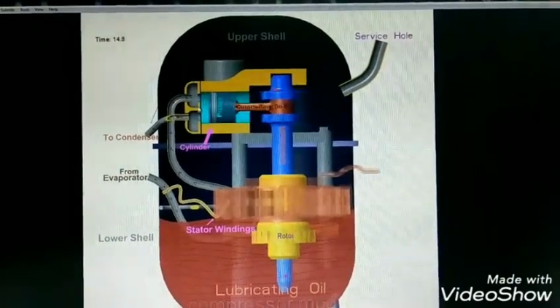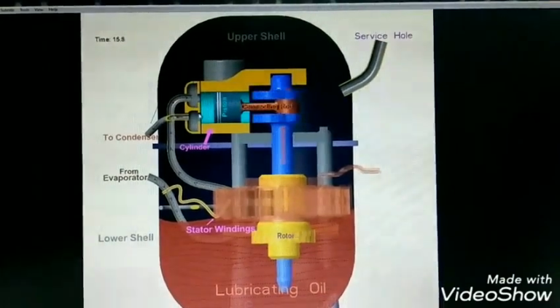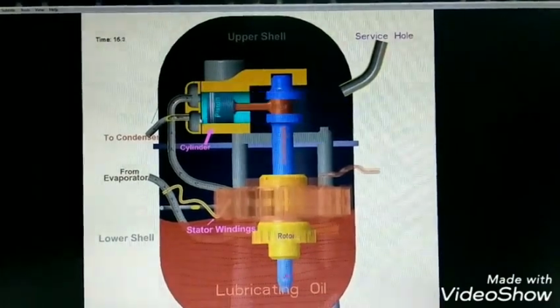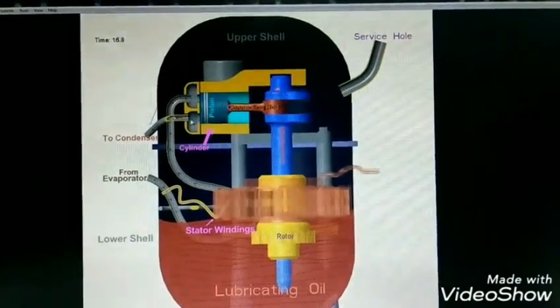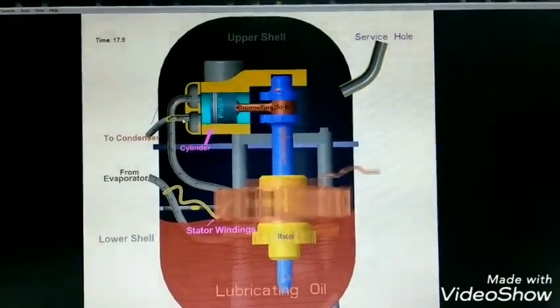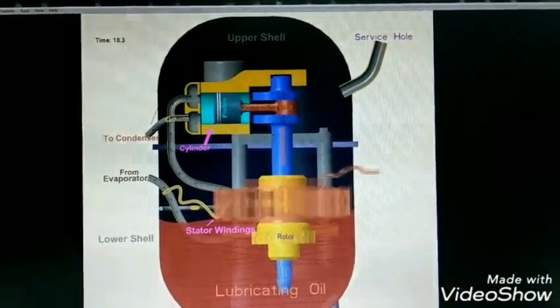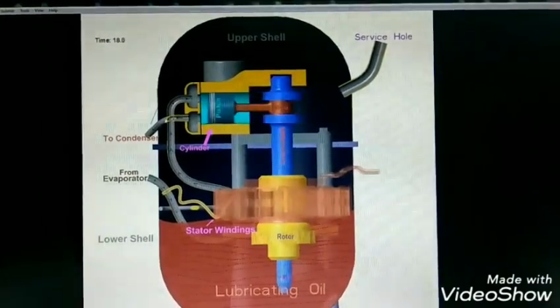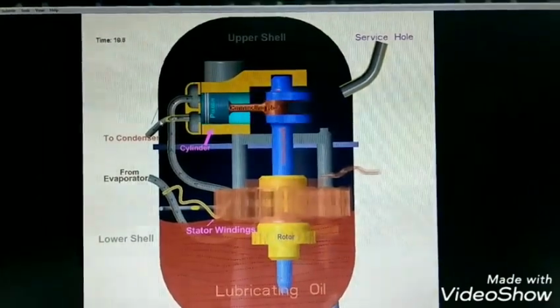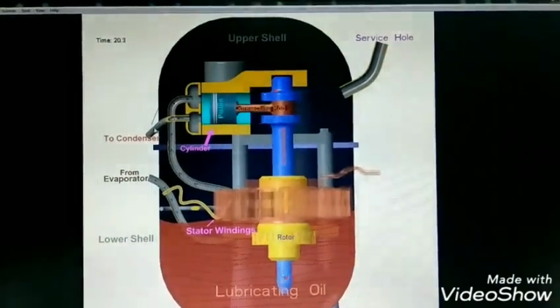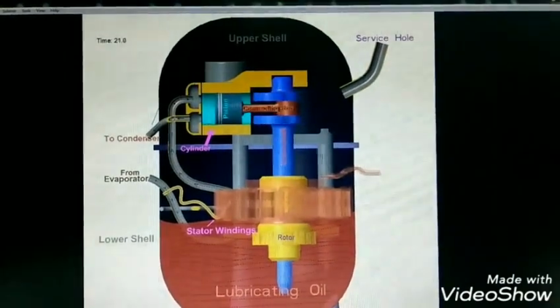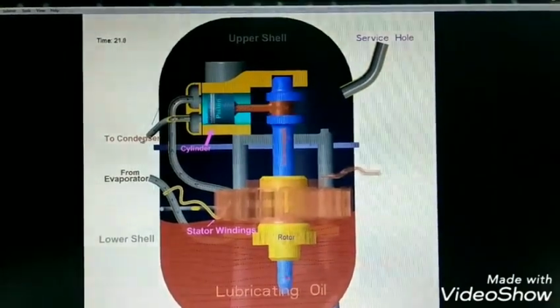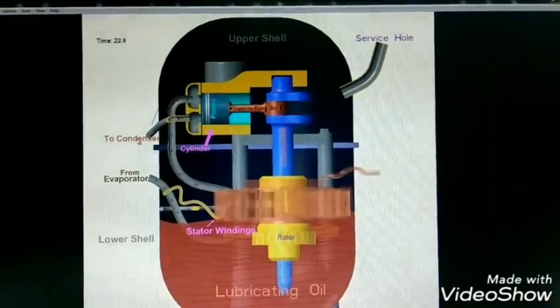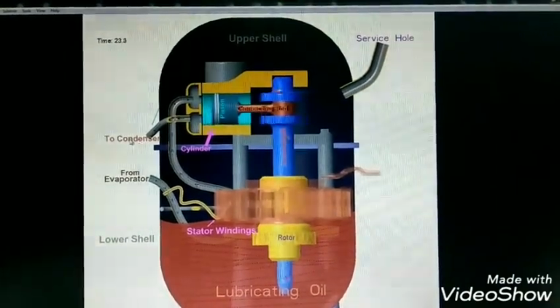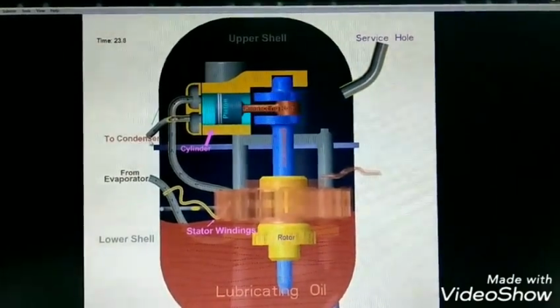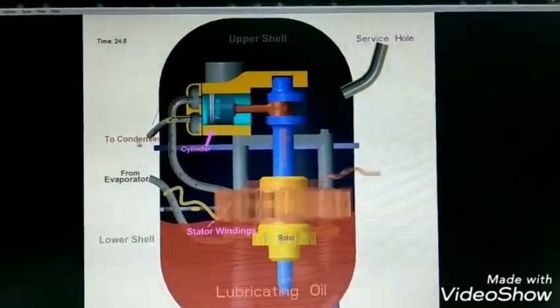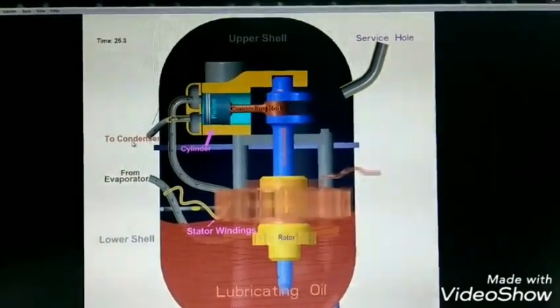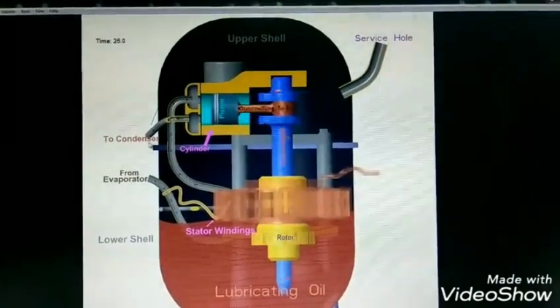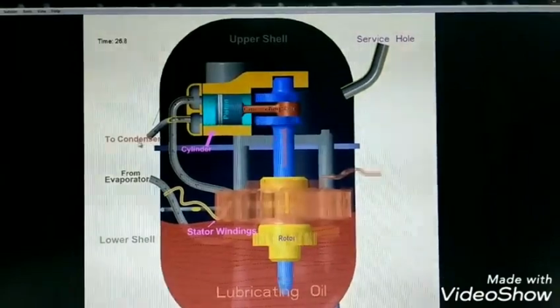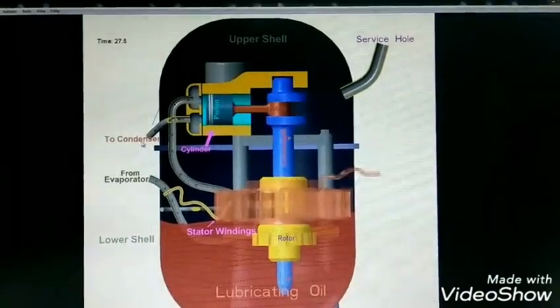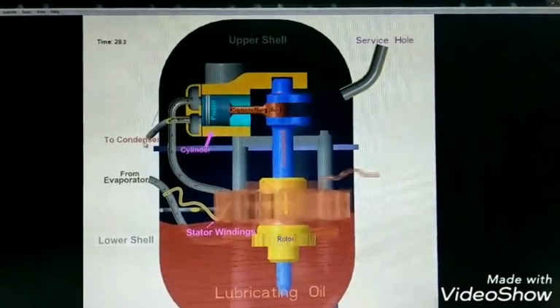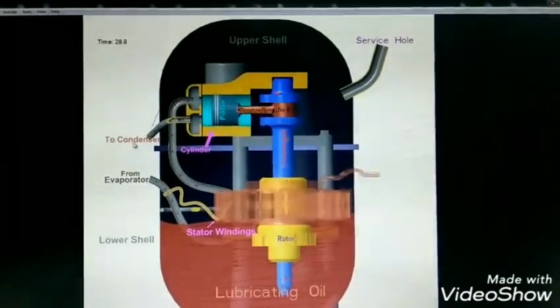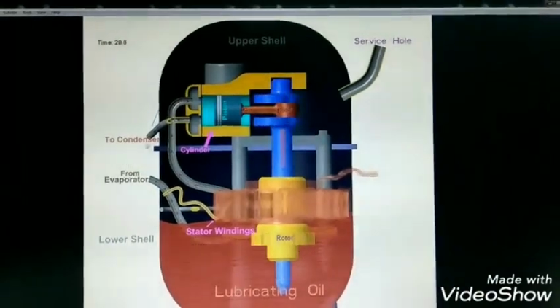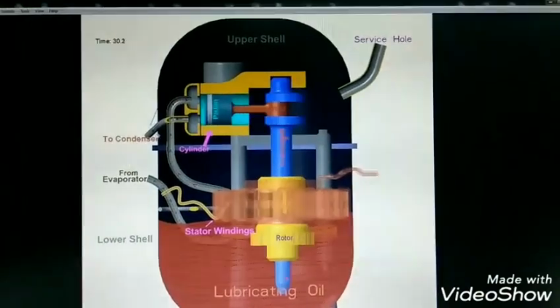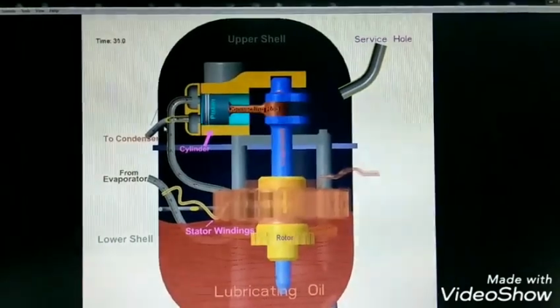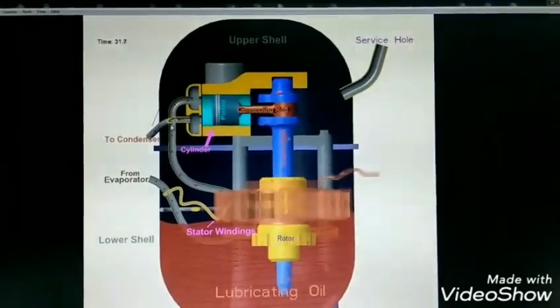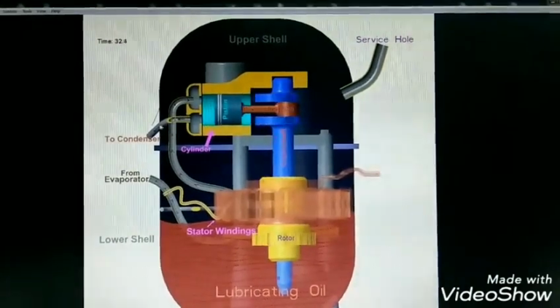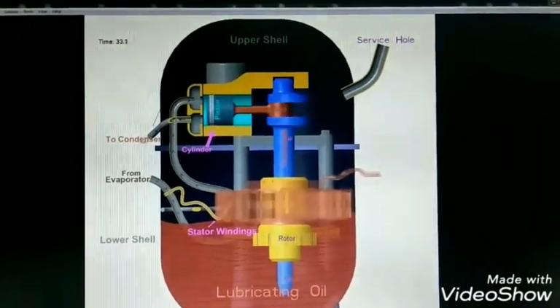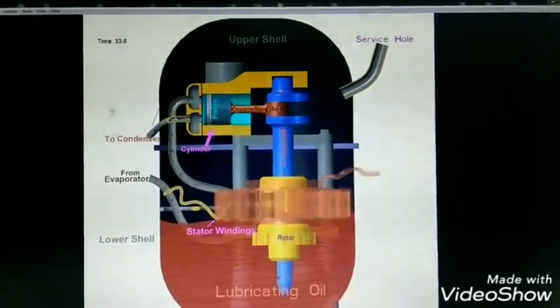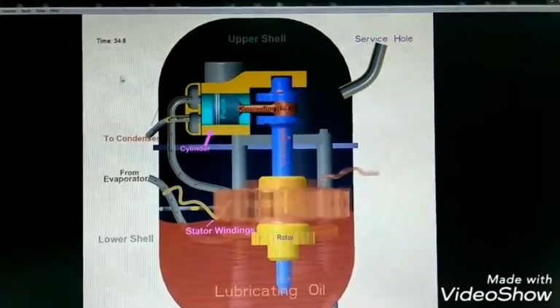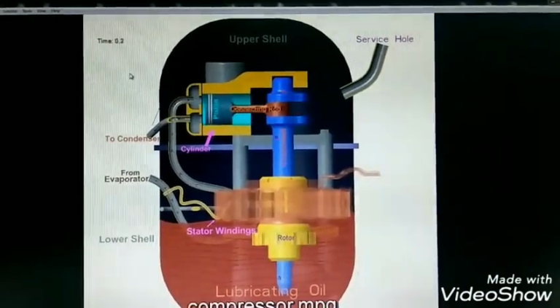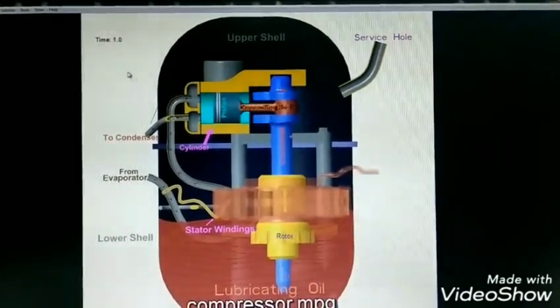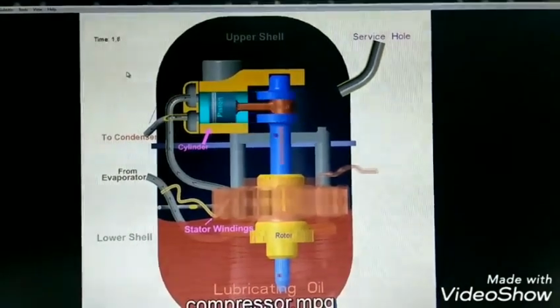This is the discharge connection which goes to the condenser and from there it goes to the refrigerator.